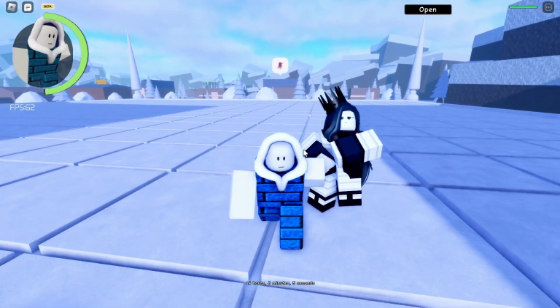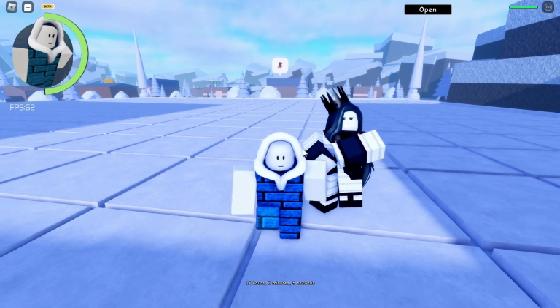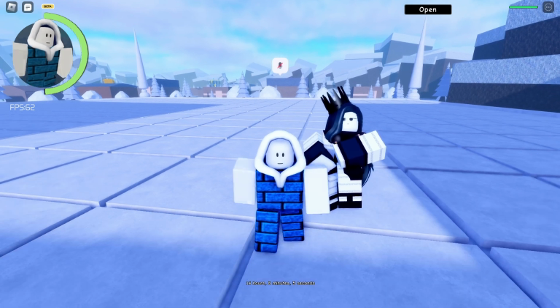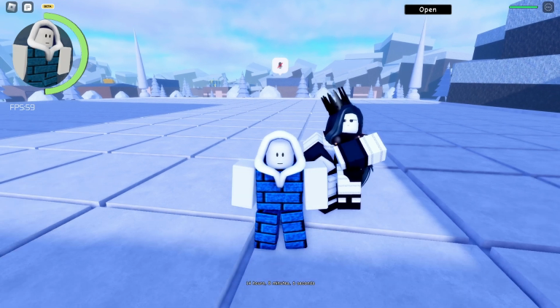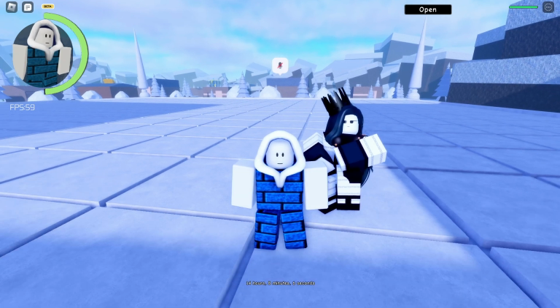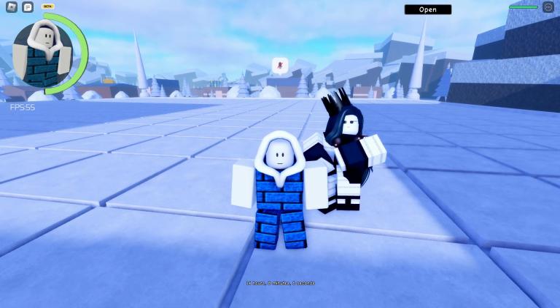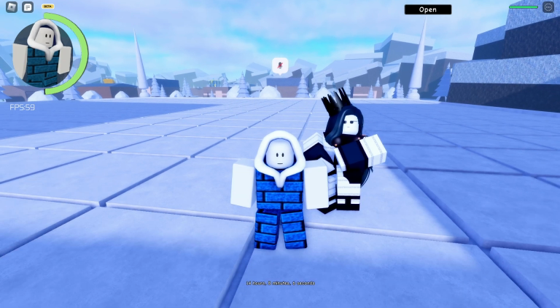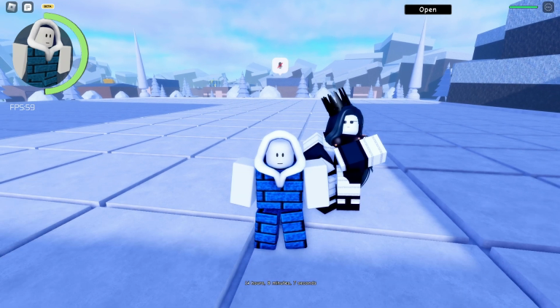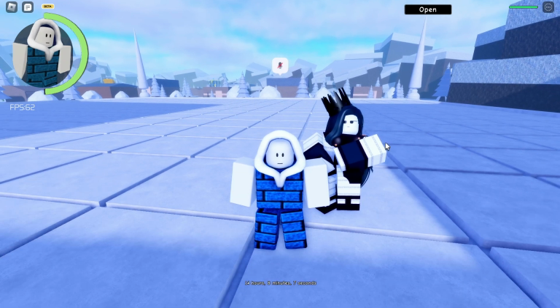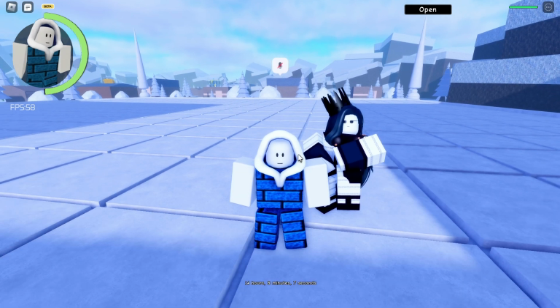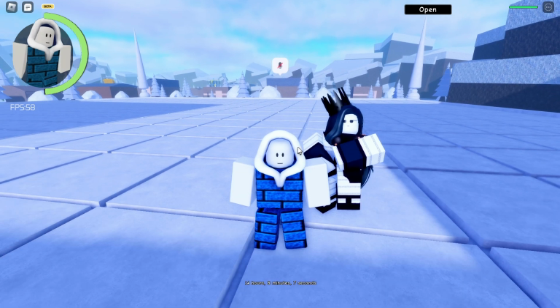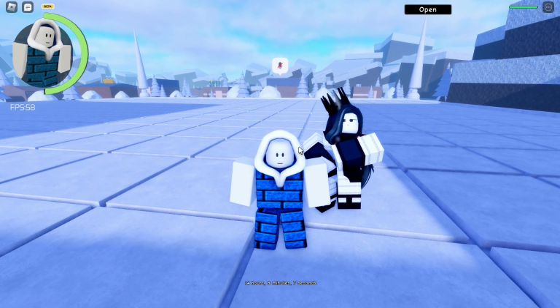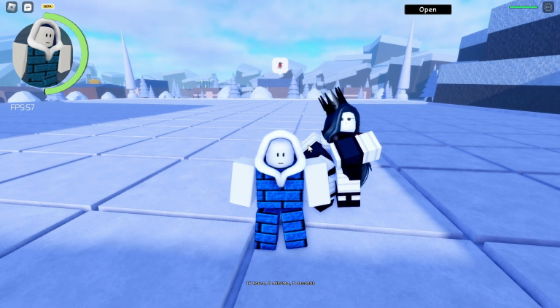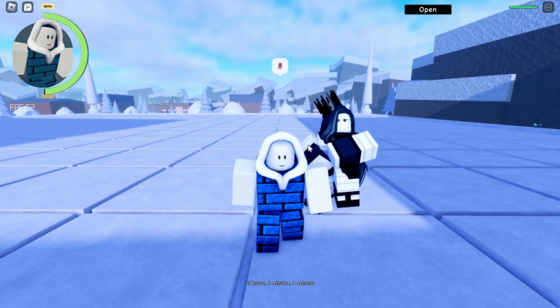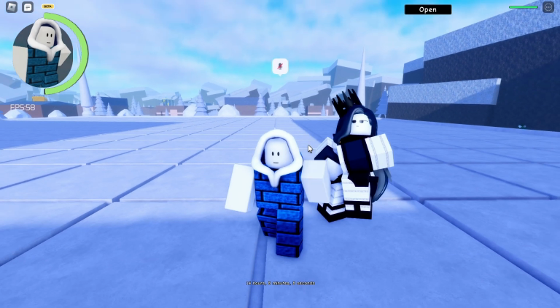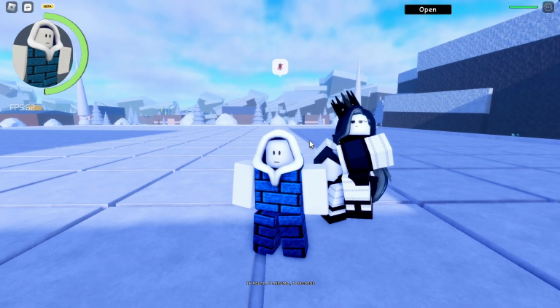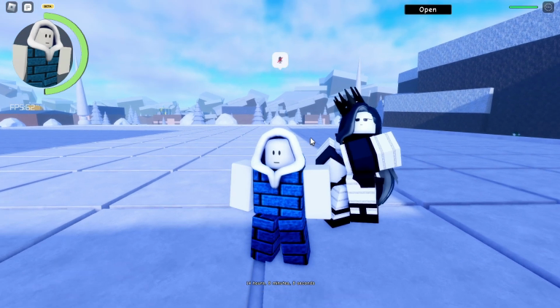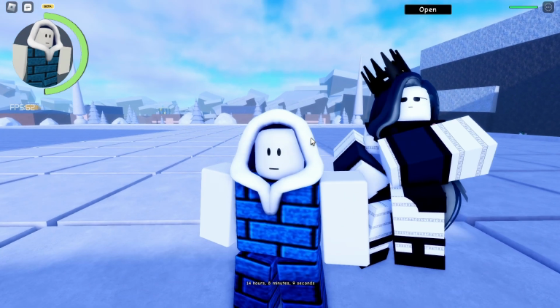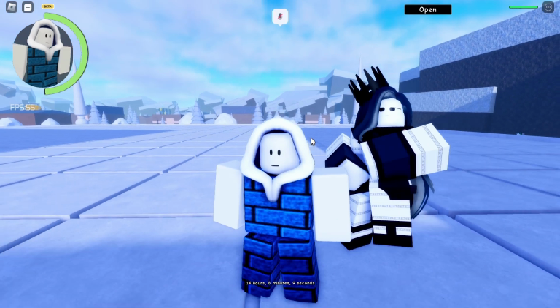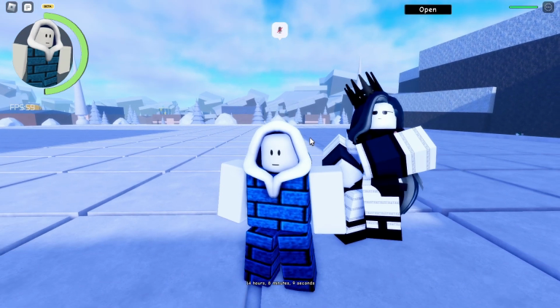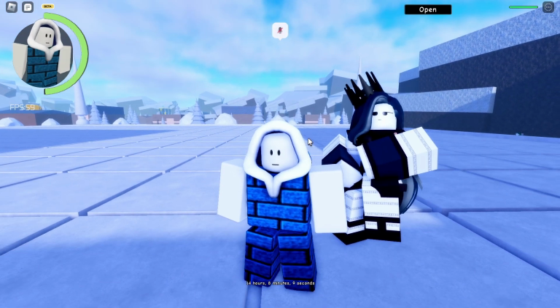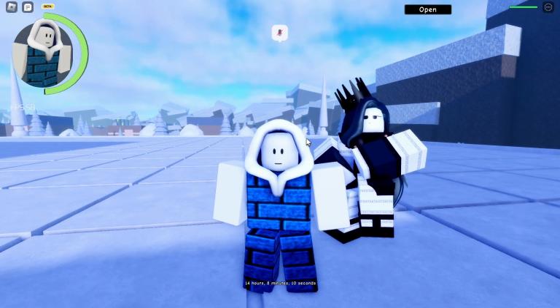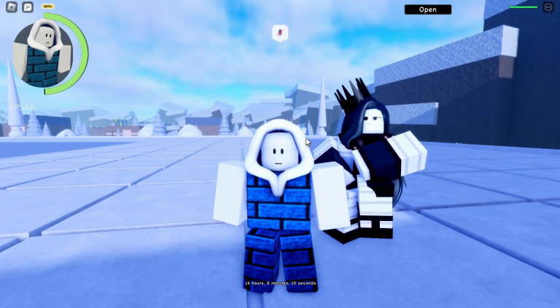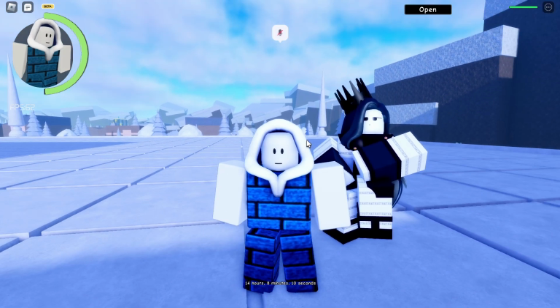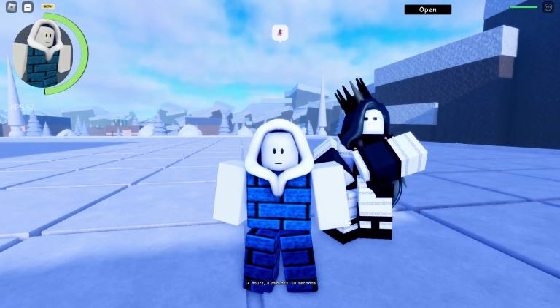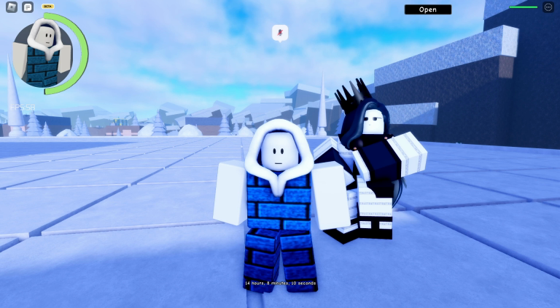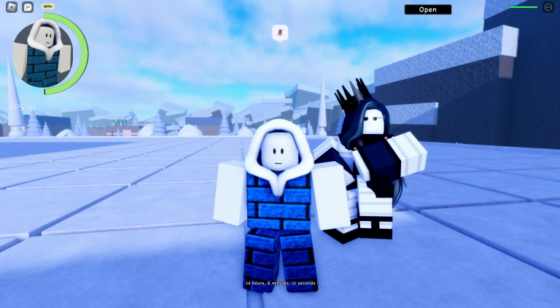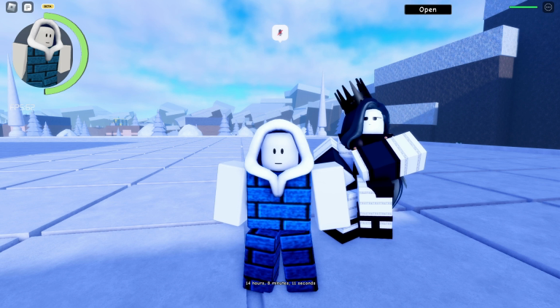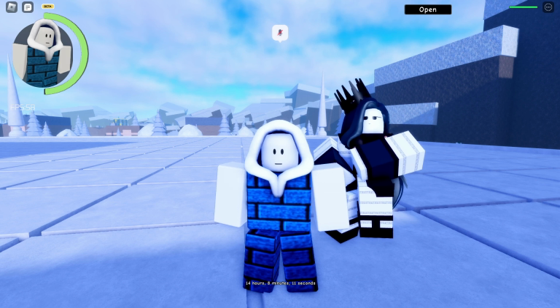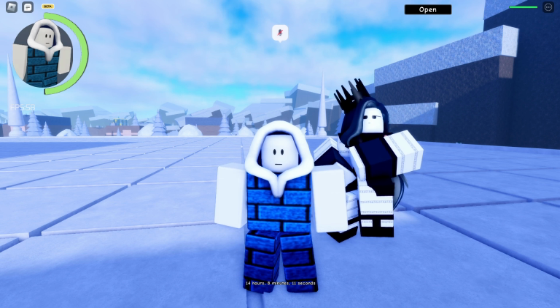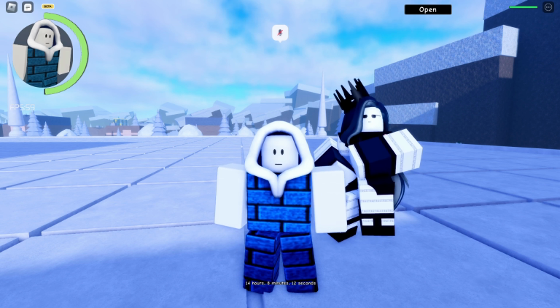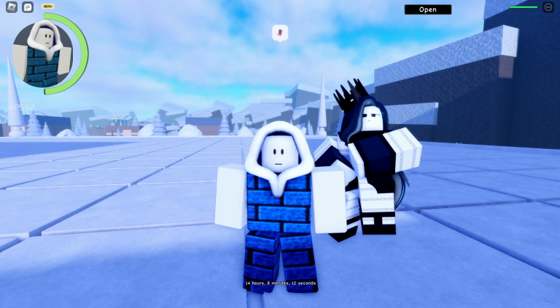You can also press Z for stand jump, hold X to block, and C for rolling. That's pretty much everything — nothing more. Thanks for watching and maybe see you again in the next video. Bye!